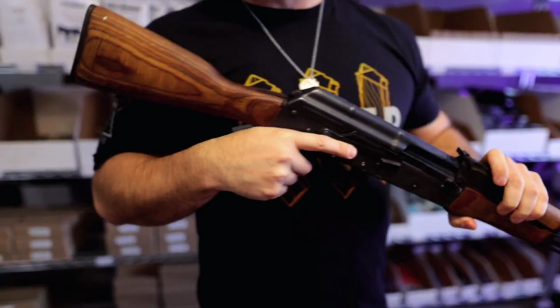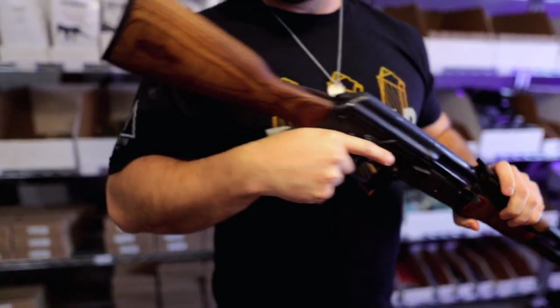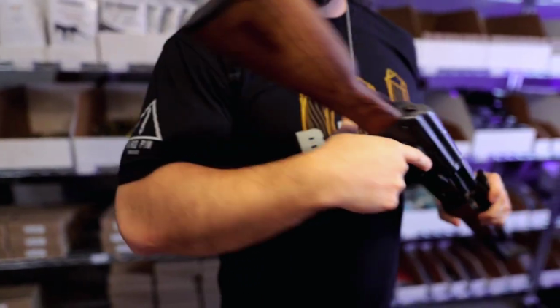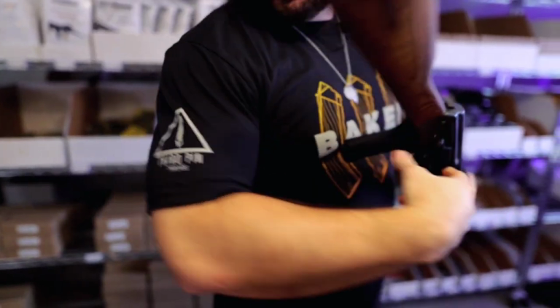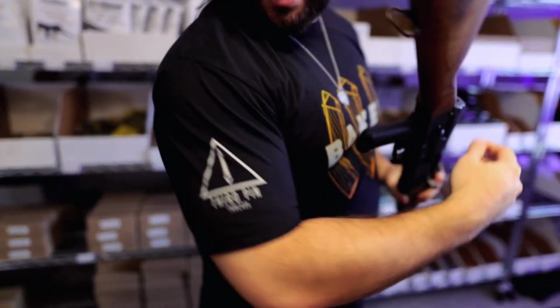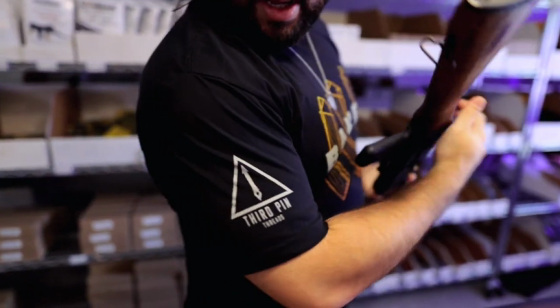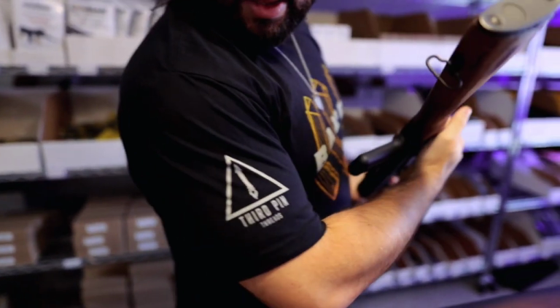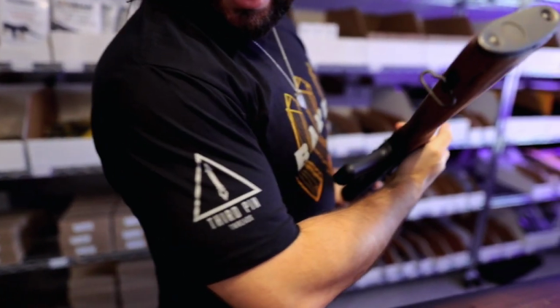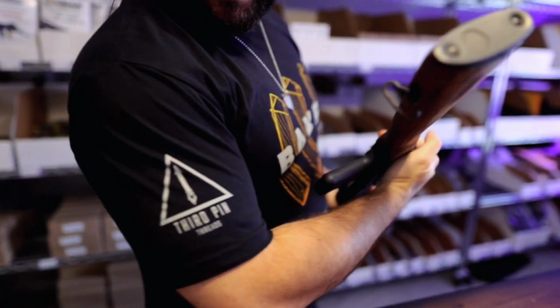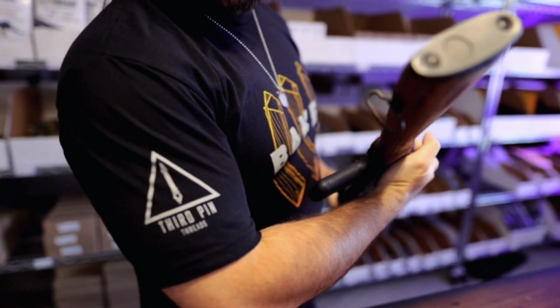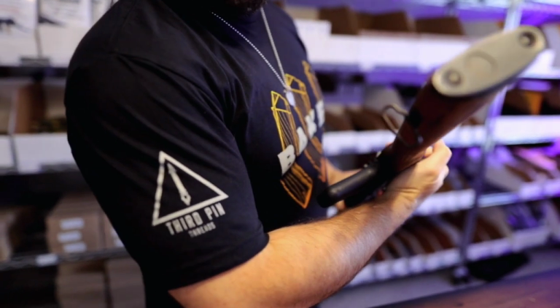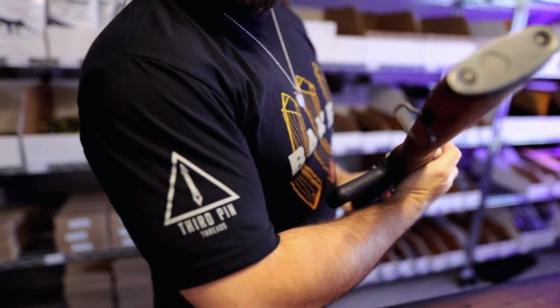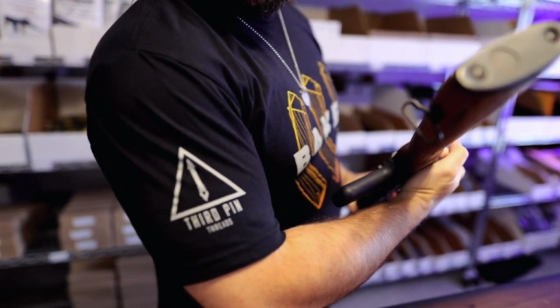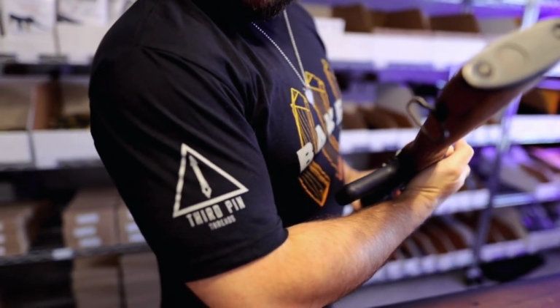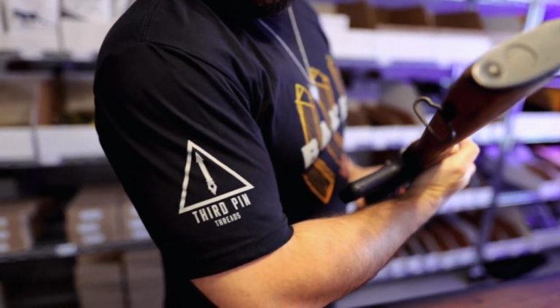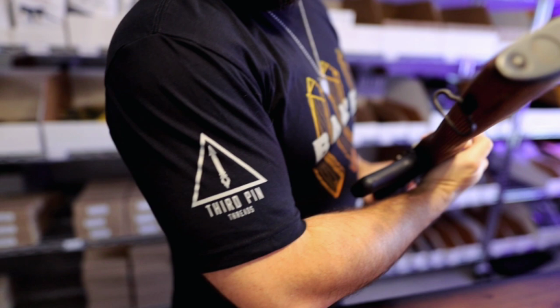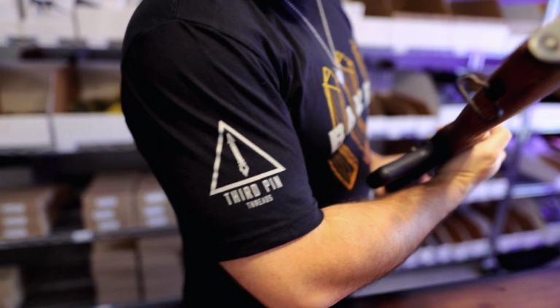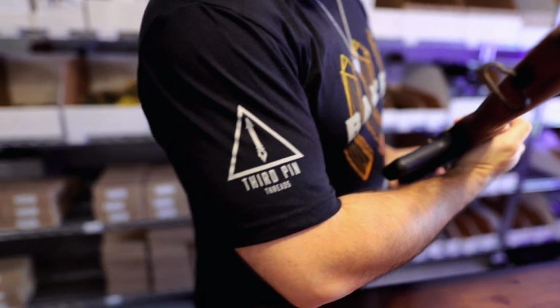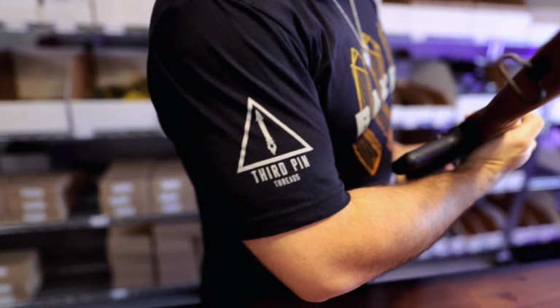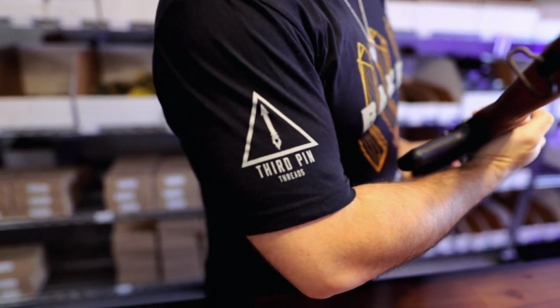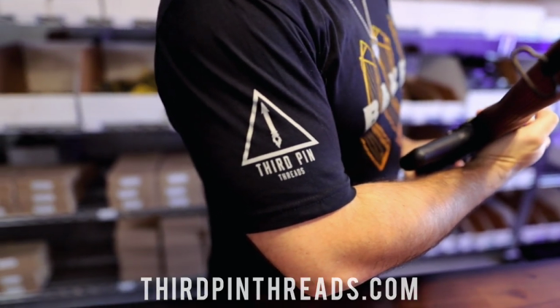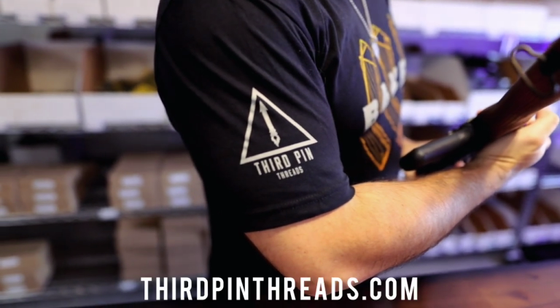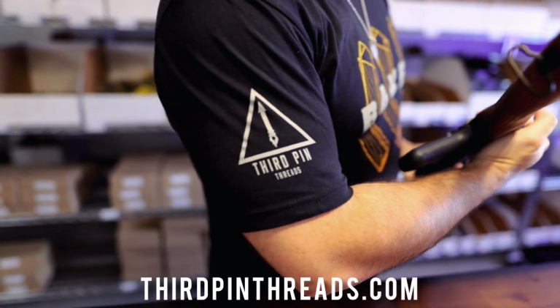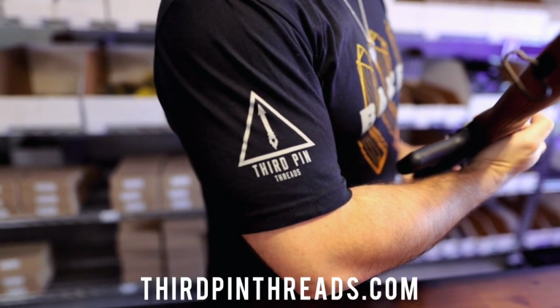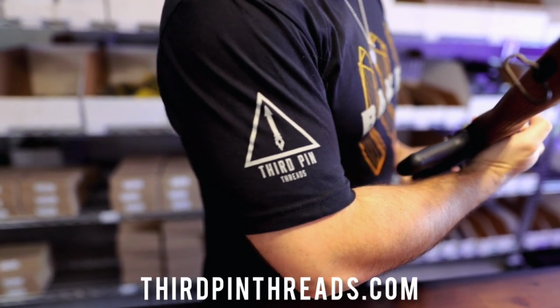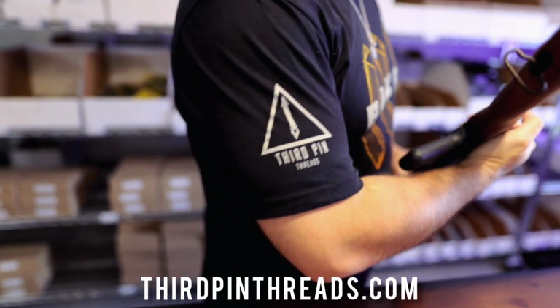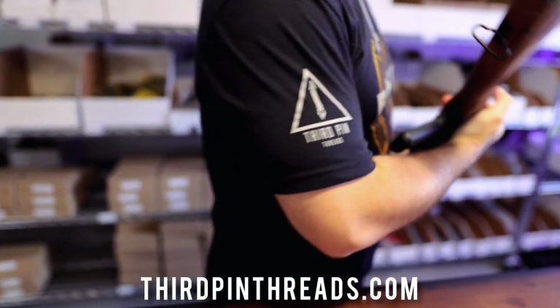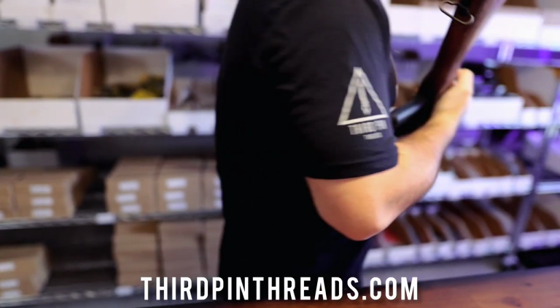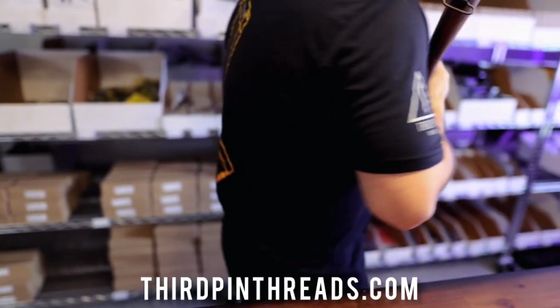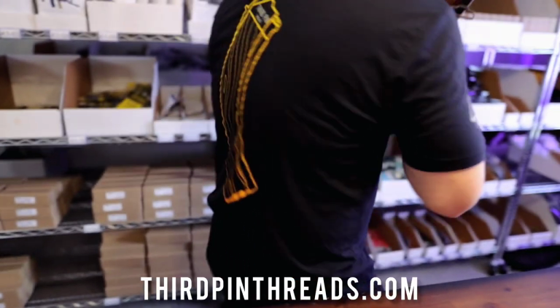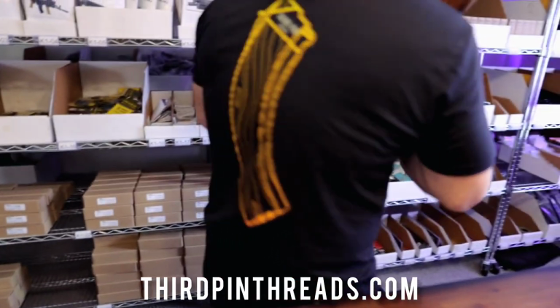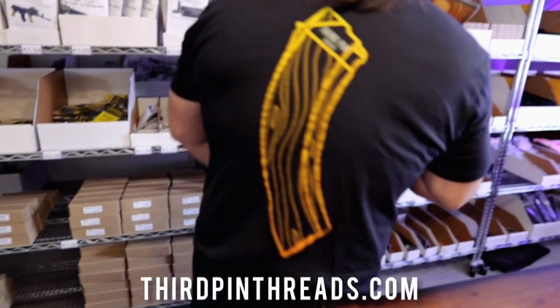As always, these videos are sponsored by Third Pin Threads. Go check them out.